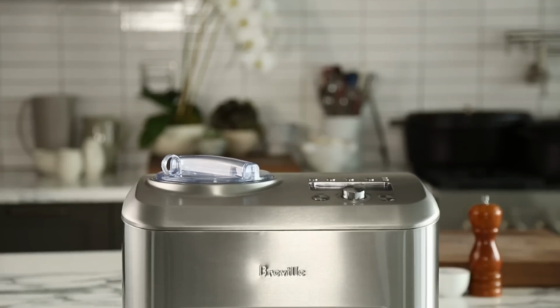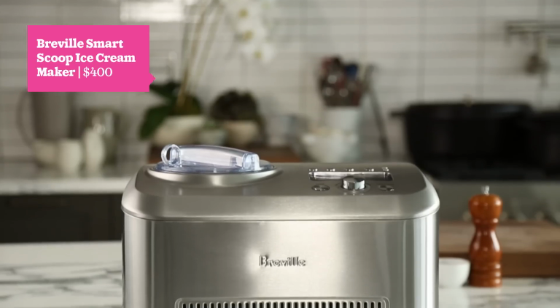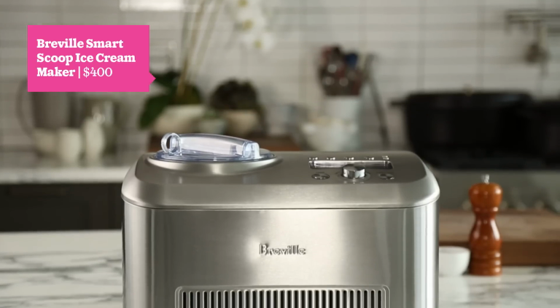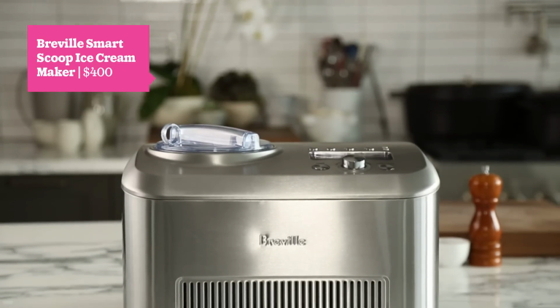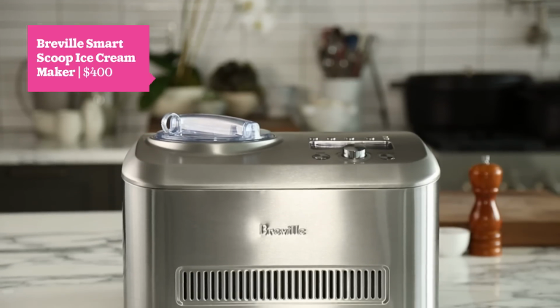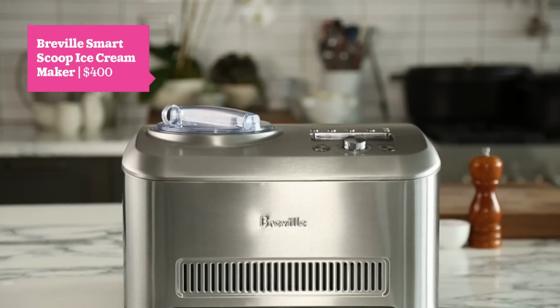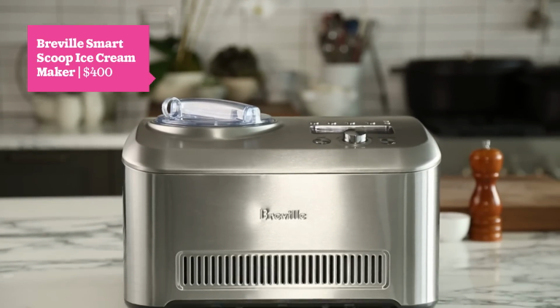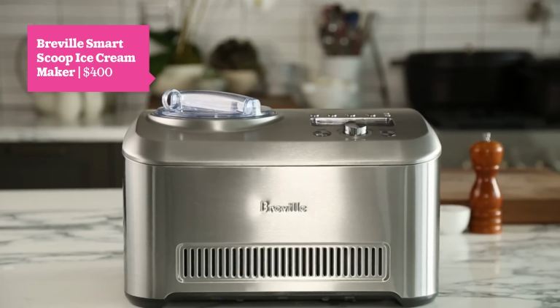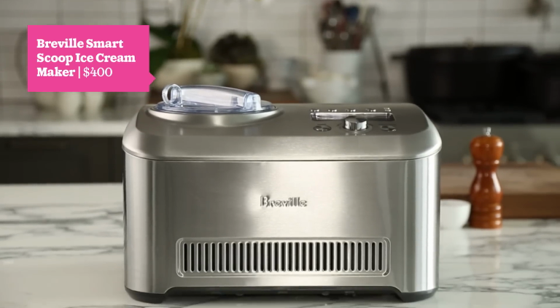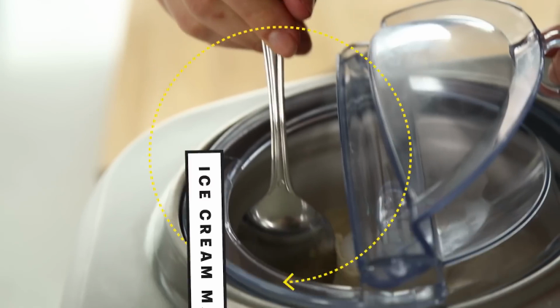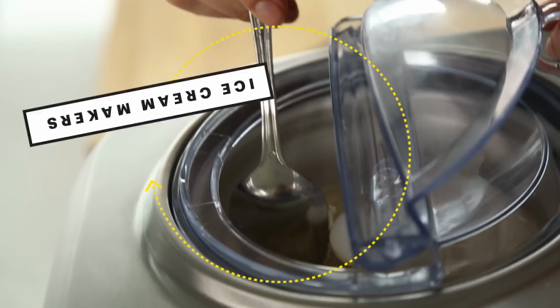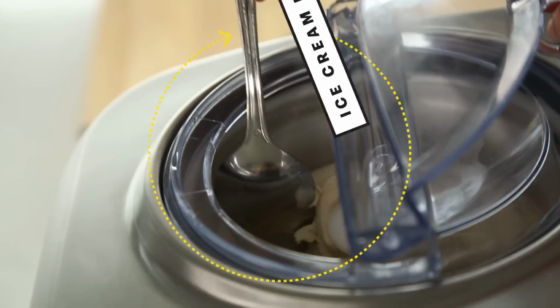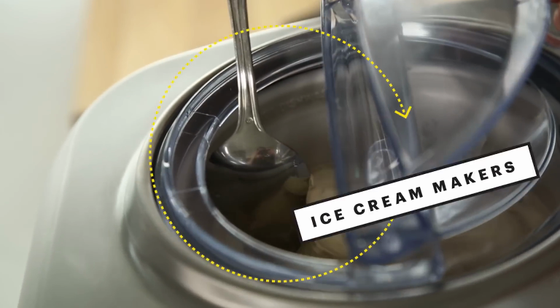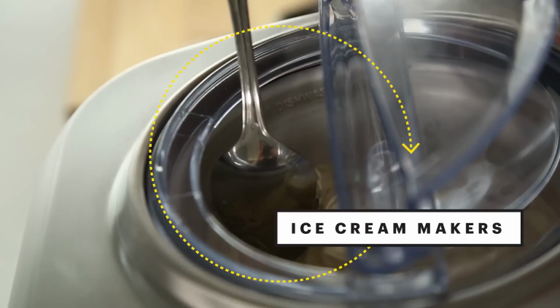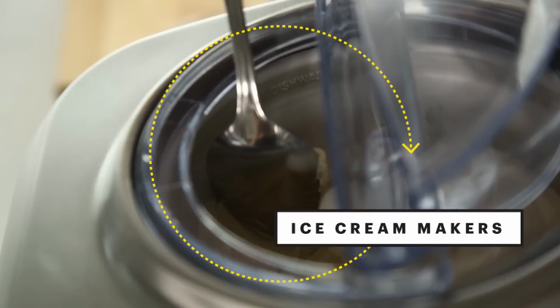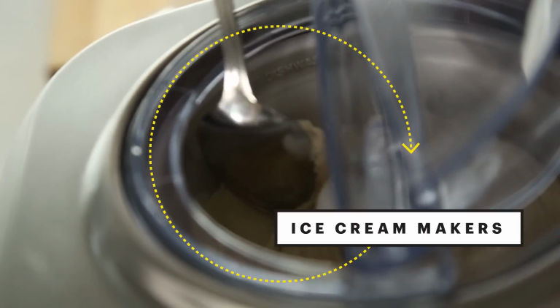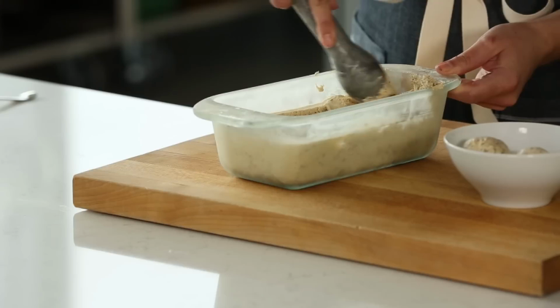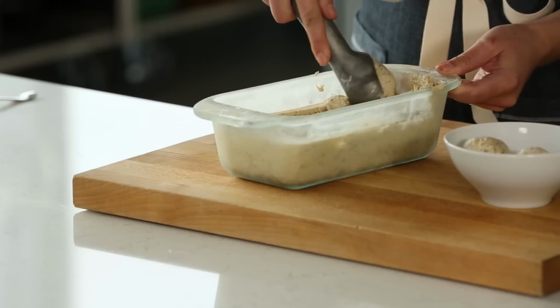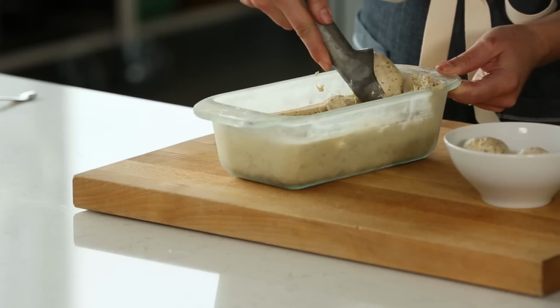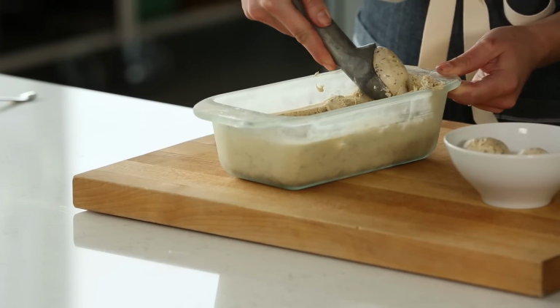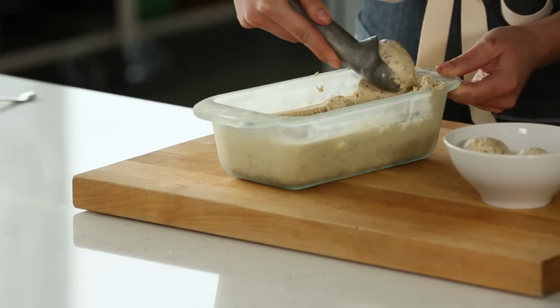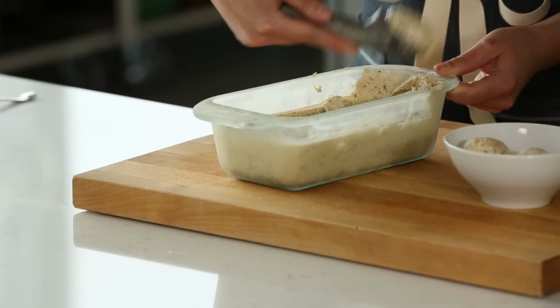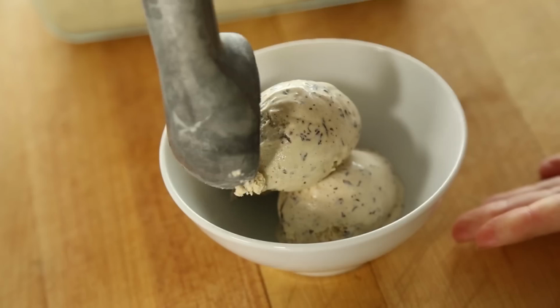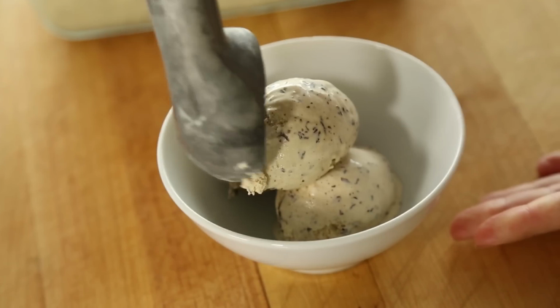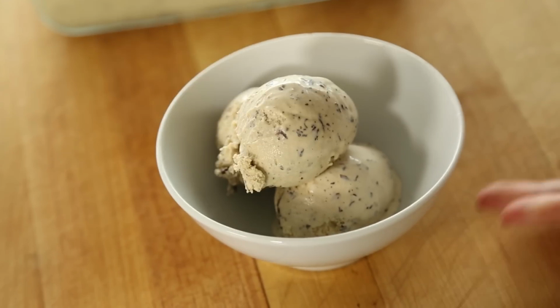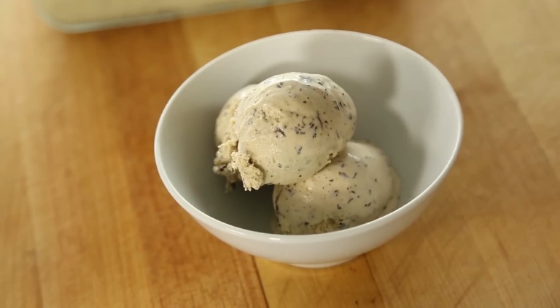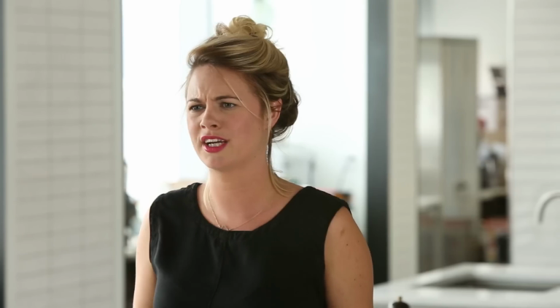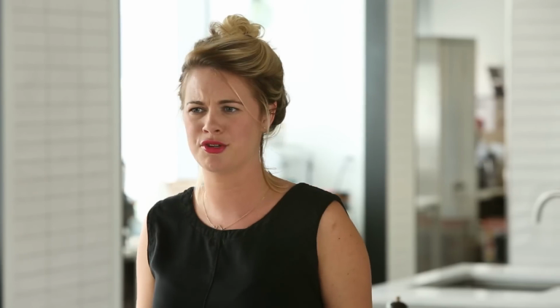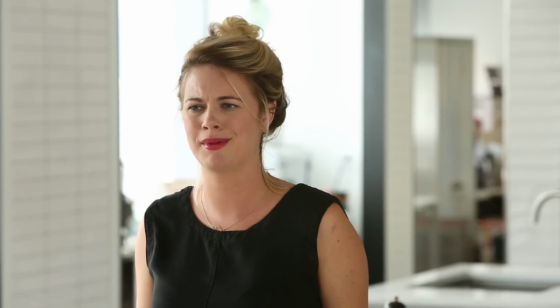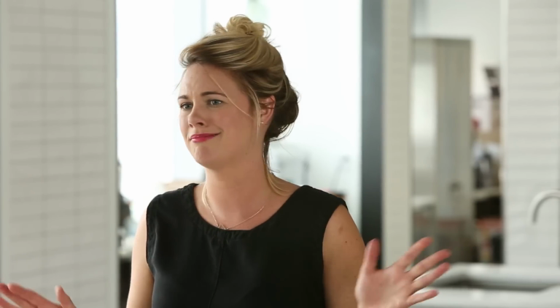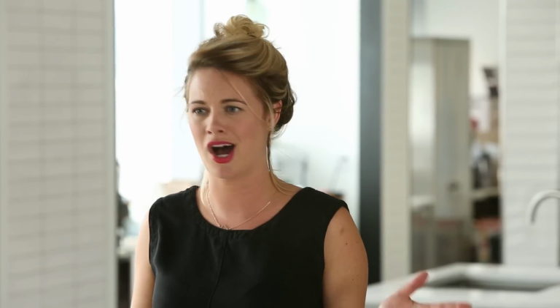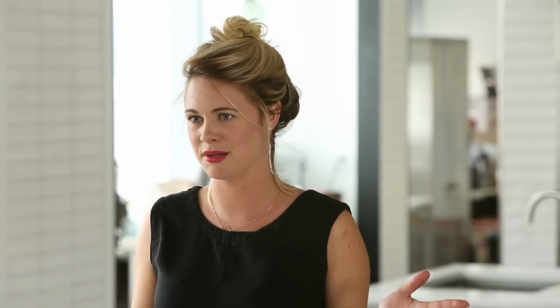Another testament to how awesome this machine is: when we were doing our test drive, the ice cream came out the same every time — perfect, creamy, awesome.